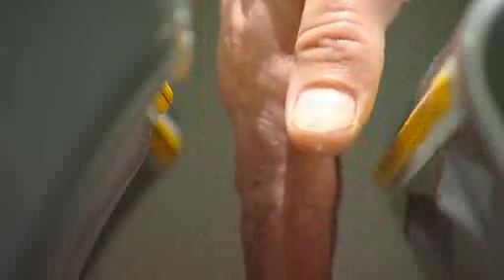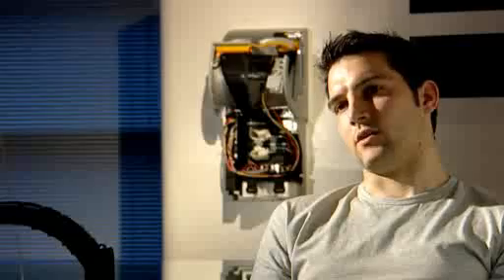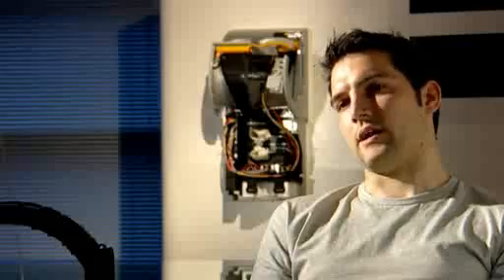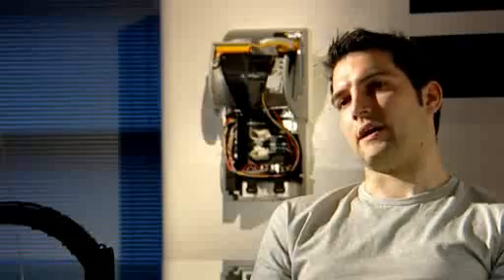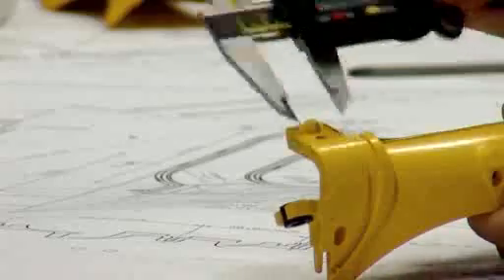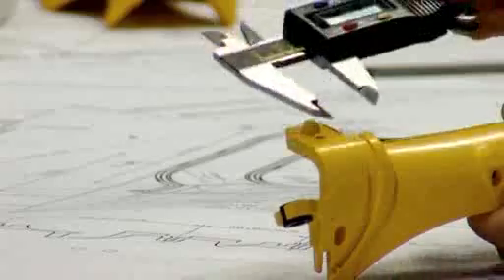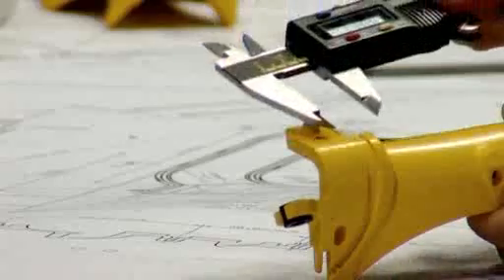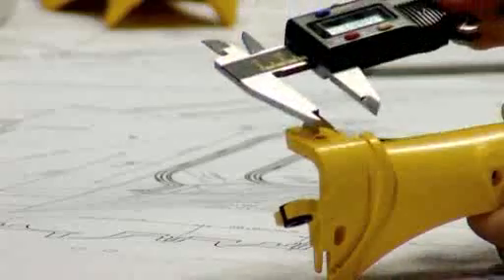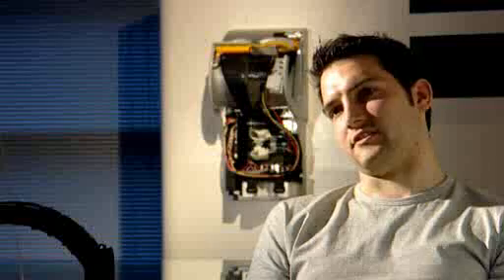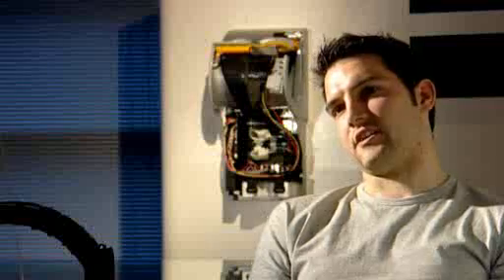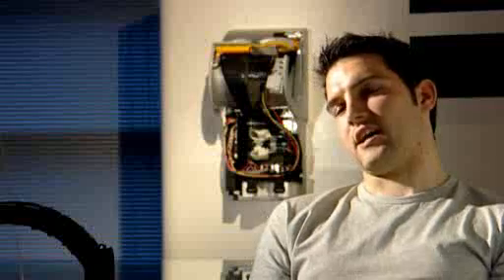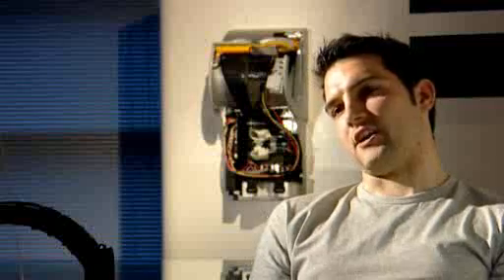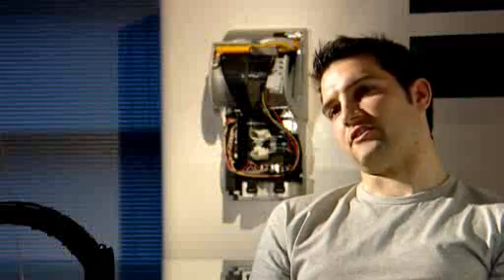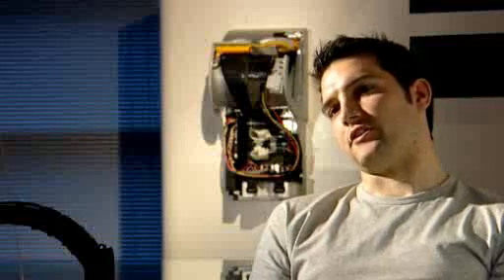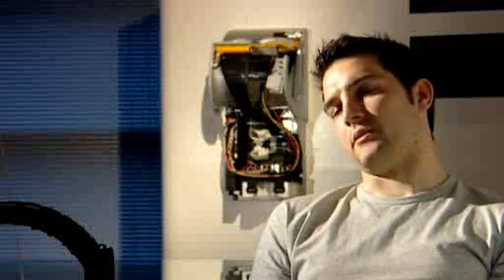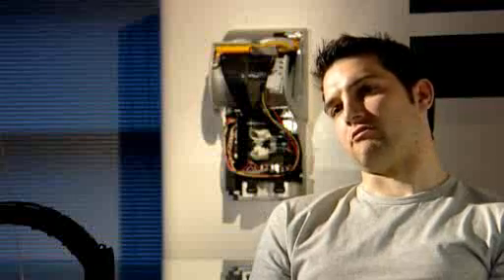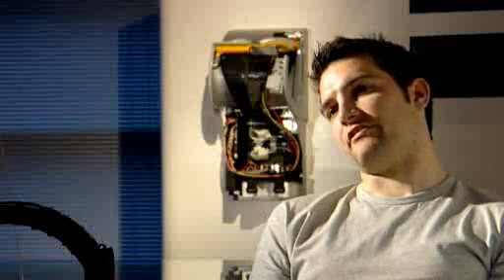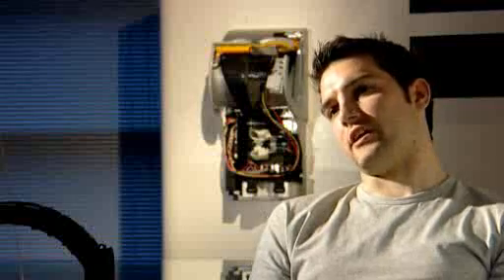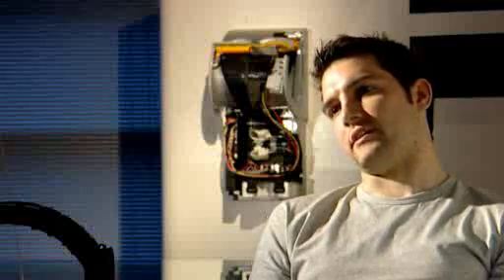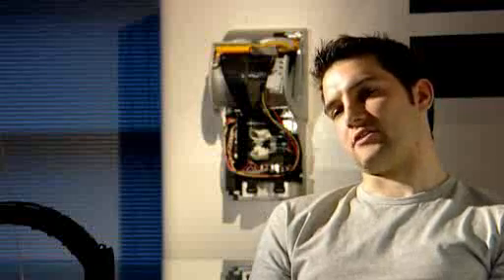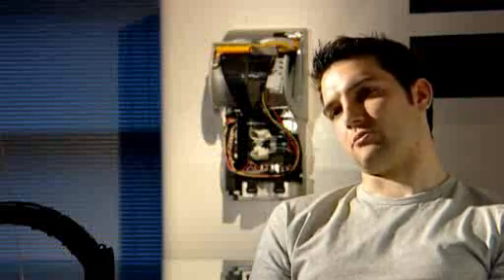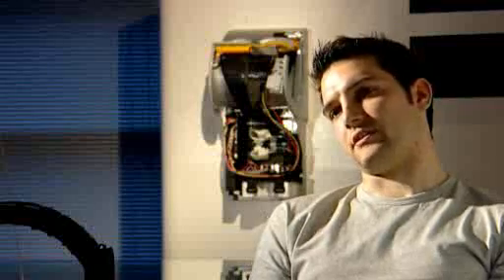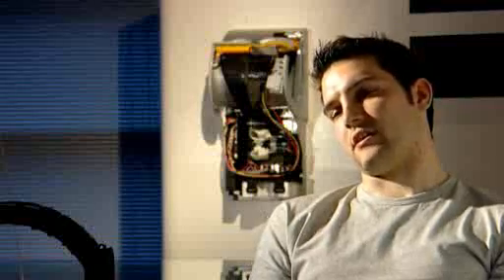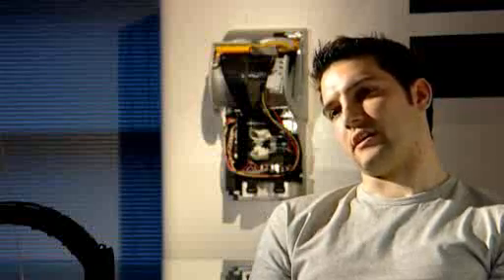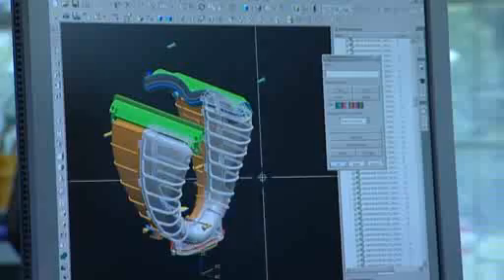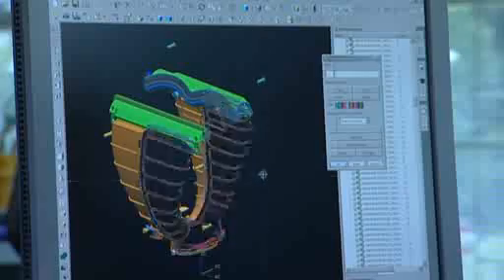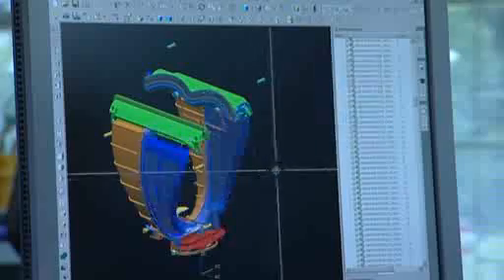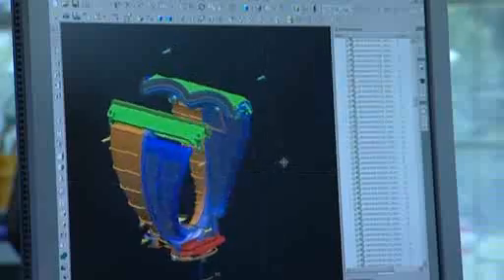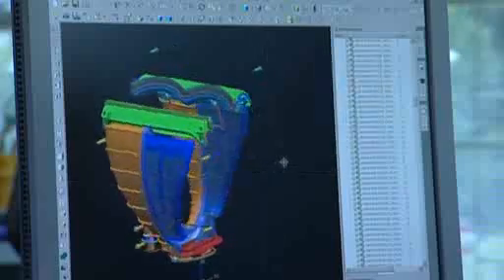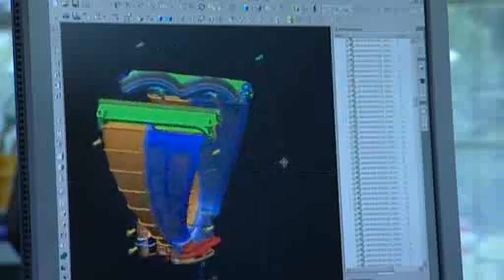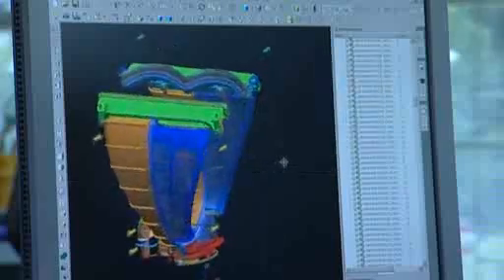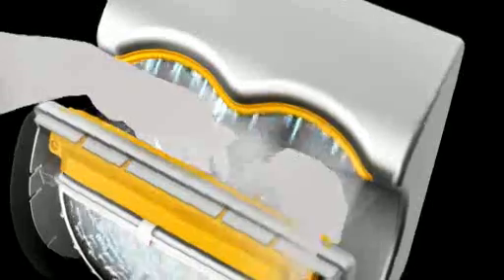Once we had that technology optimised and understood, then we could refine the actual product design and look more into the detail.